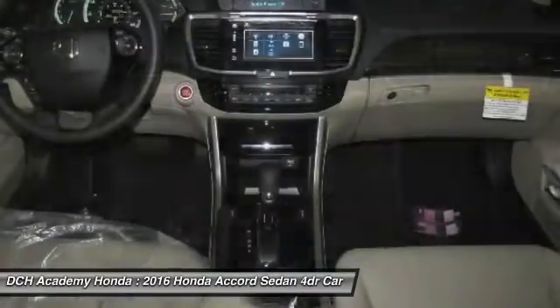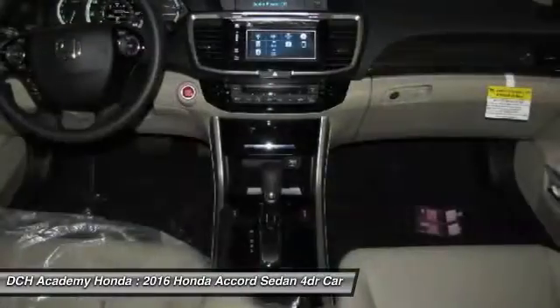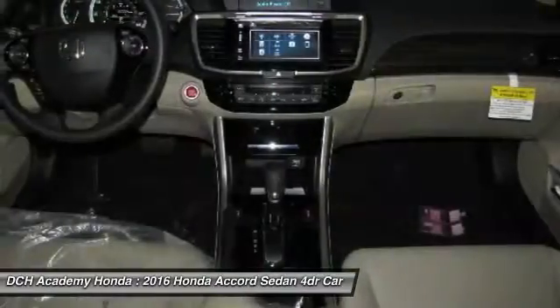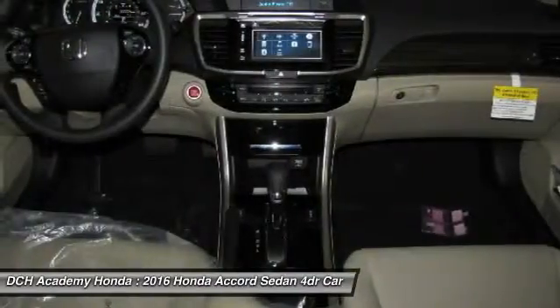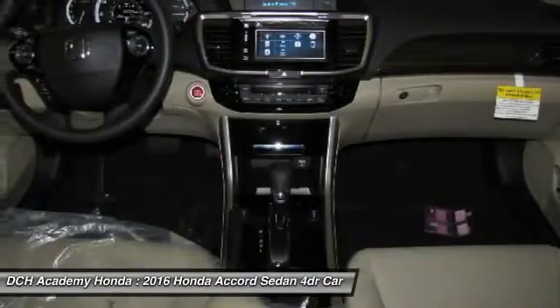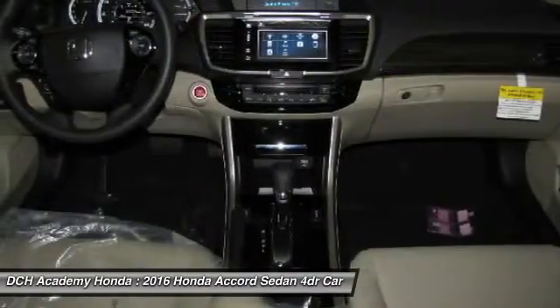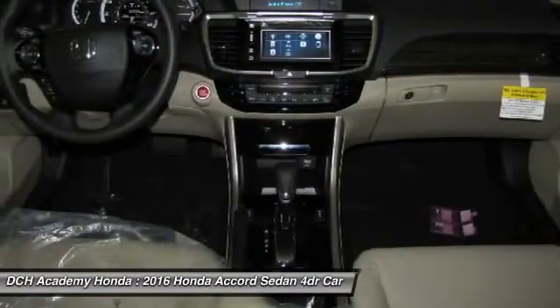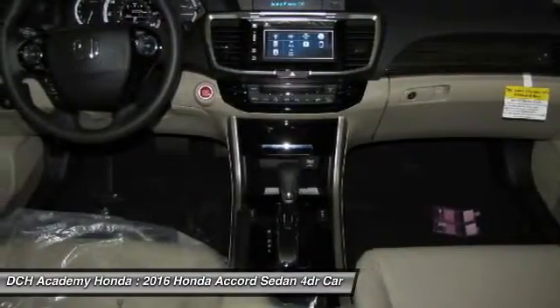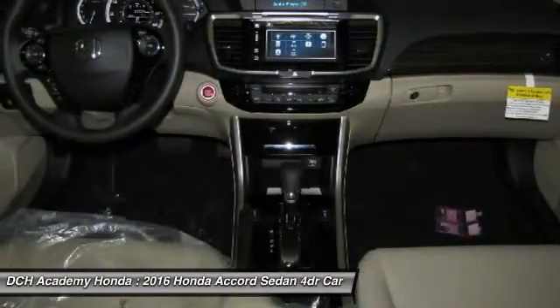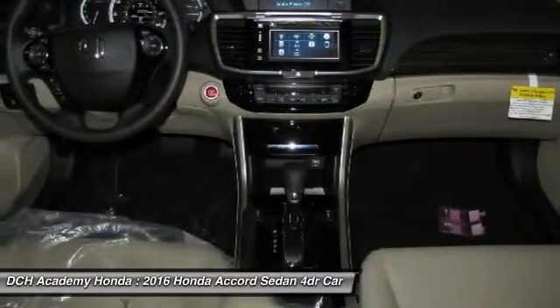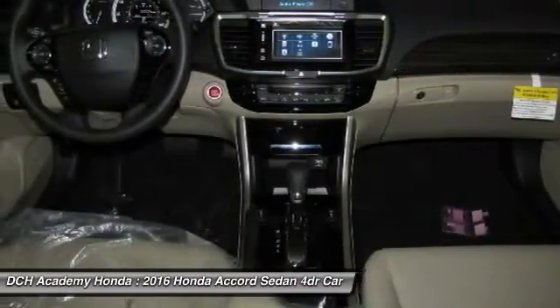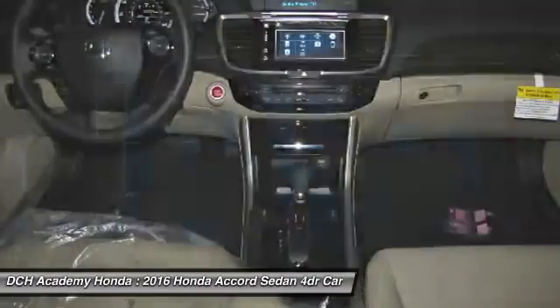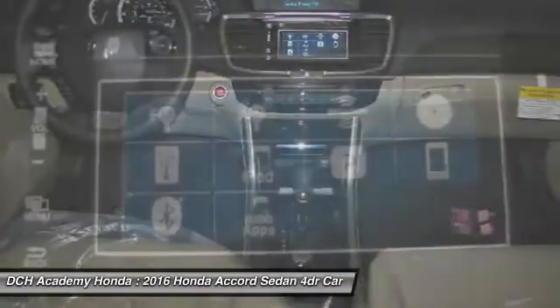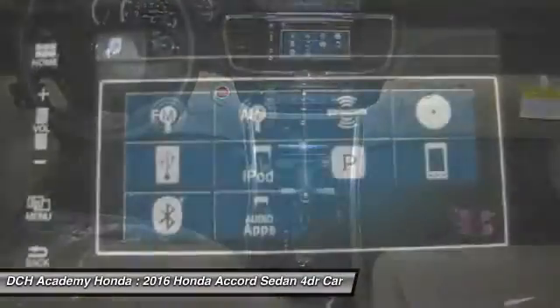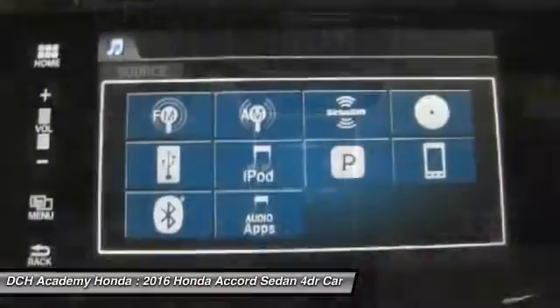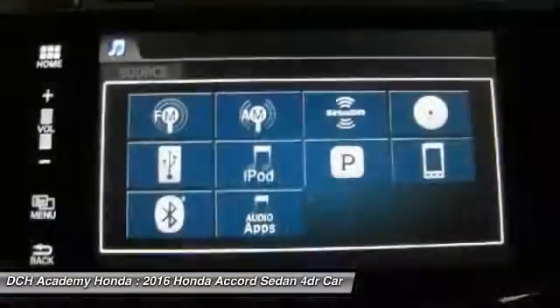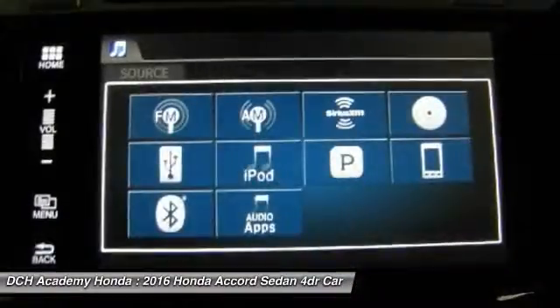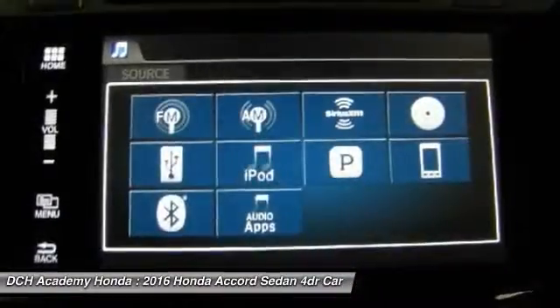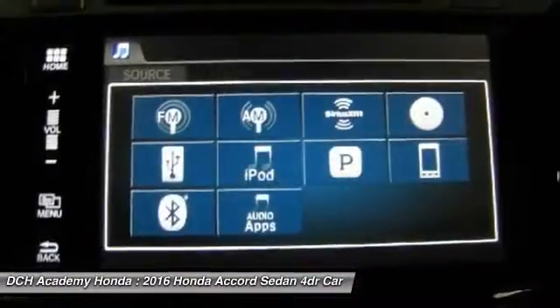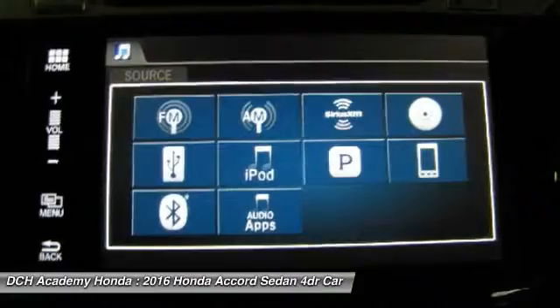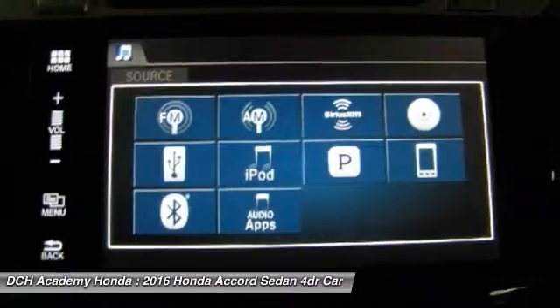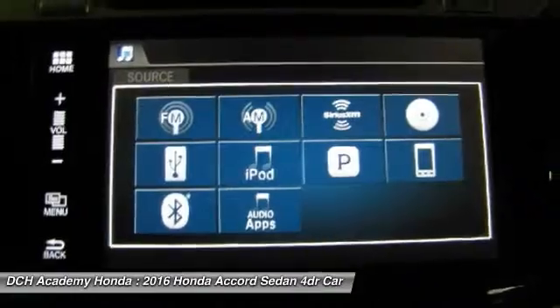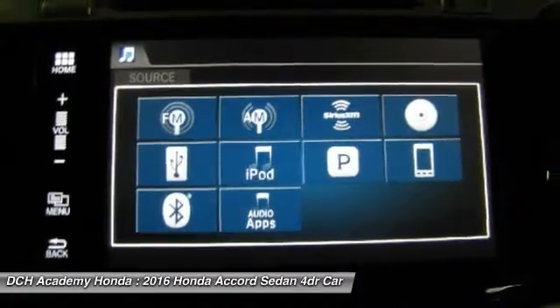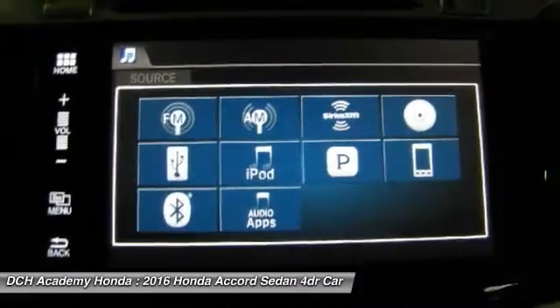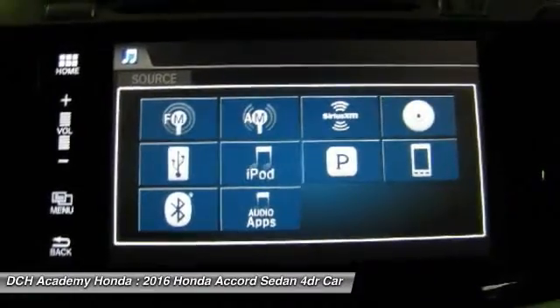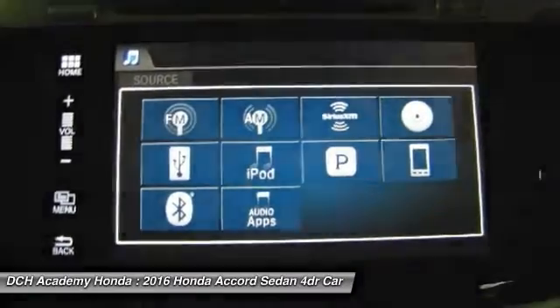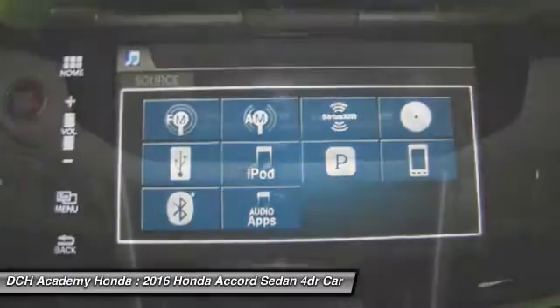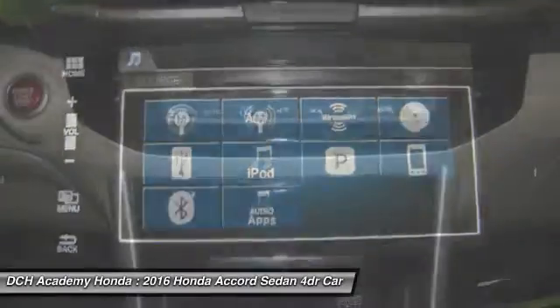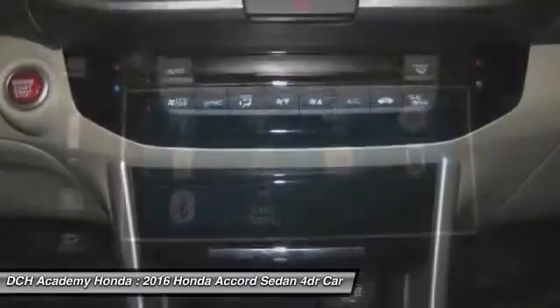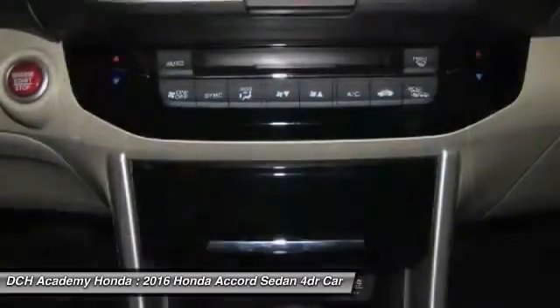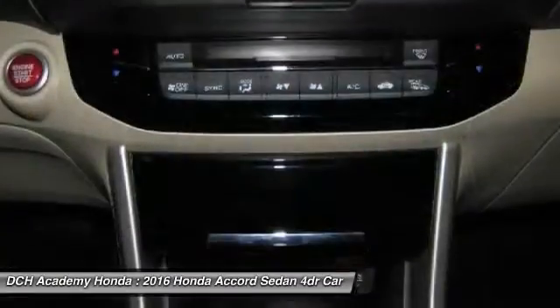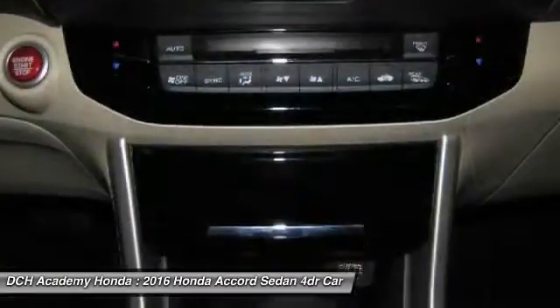Leather wrapped steering wheel, moon roof, adjustable steering wheel, power steering, and aluminum wheels.